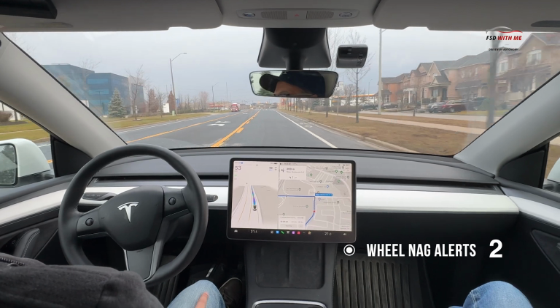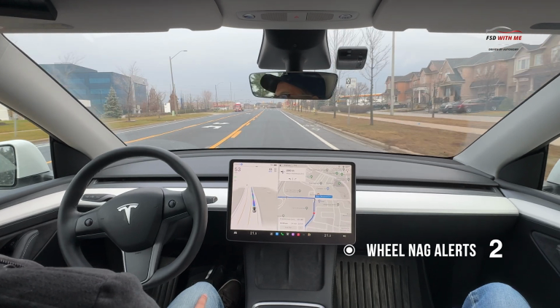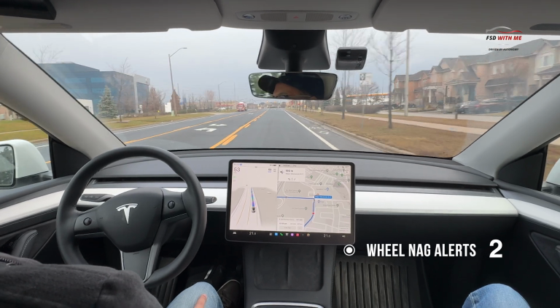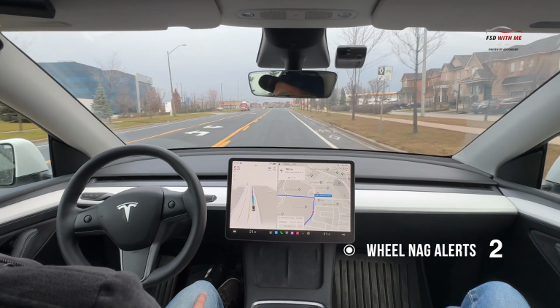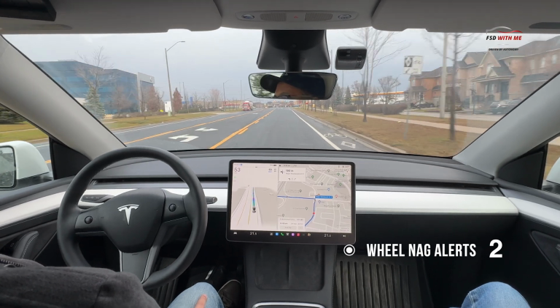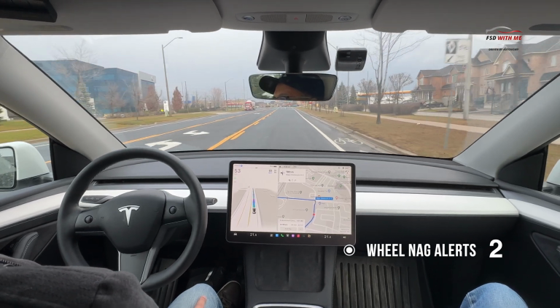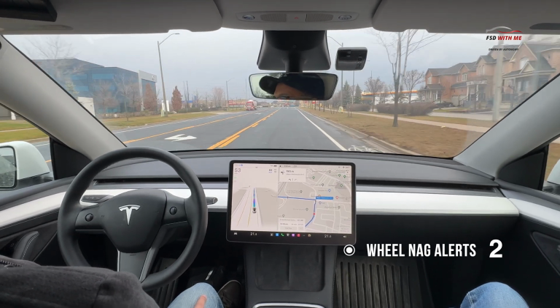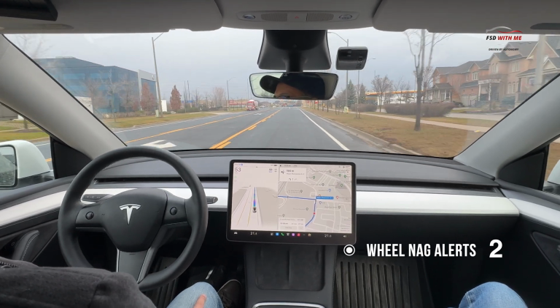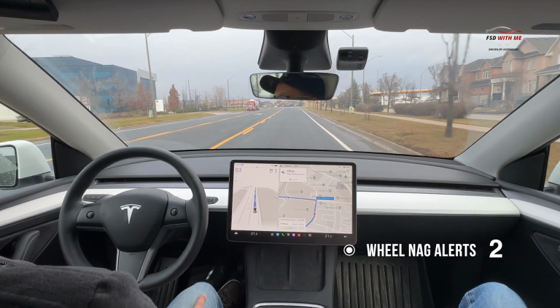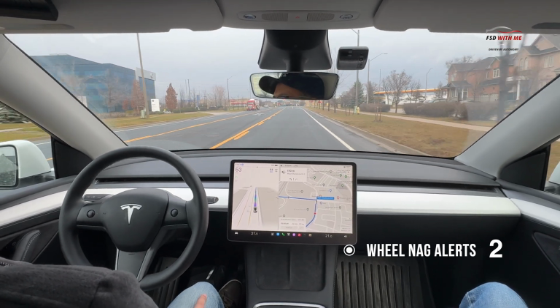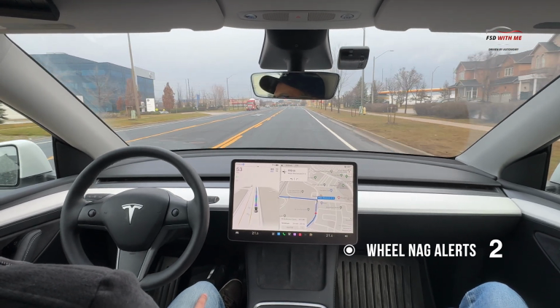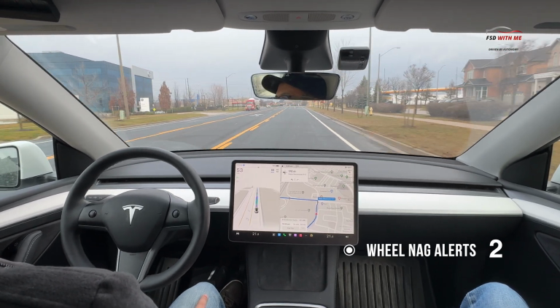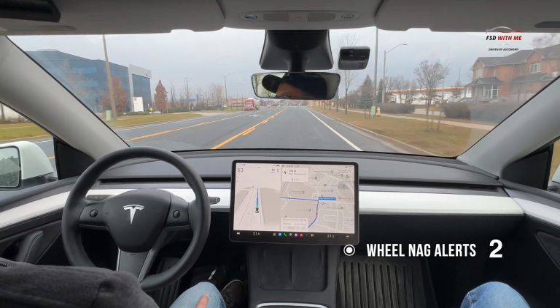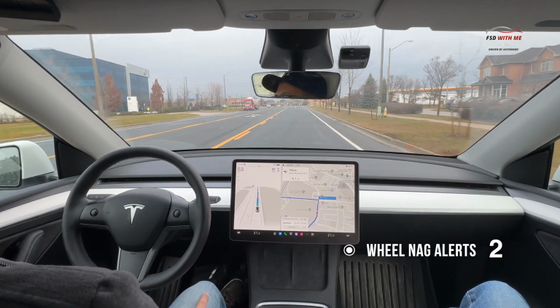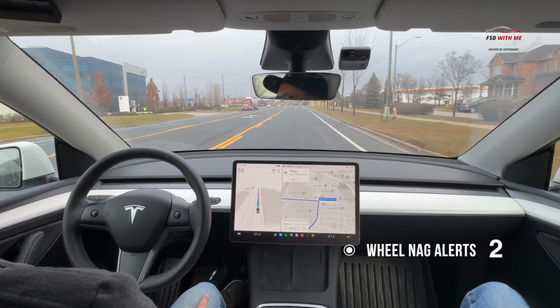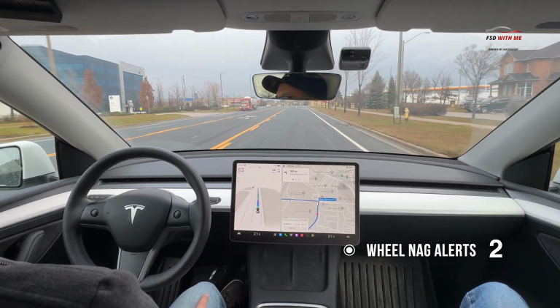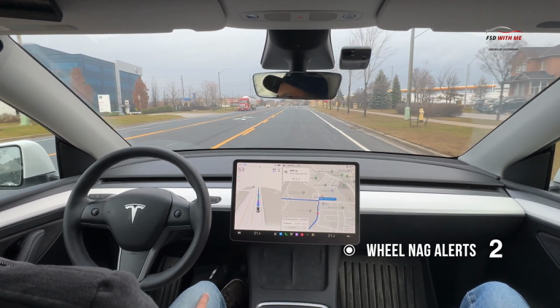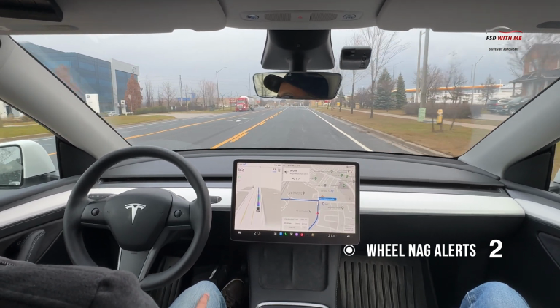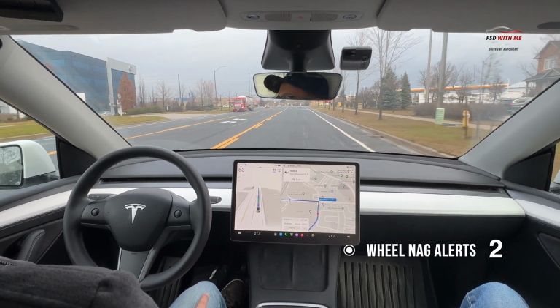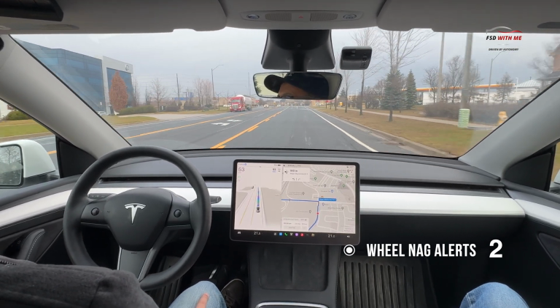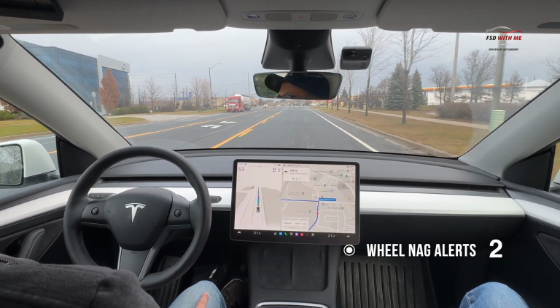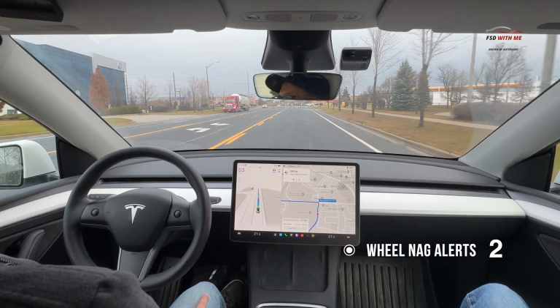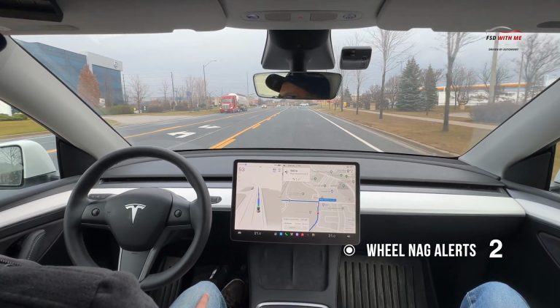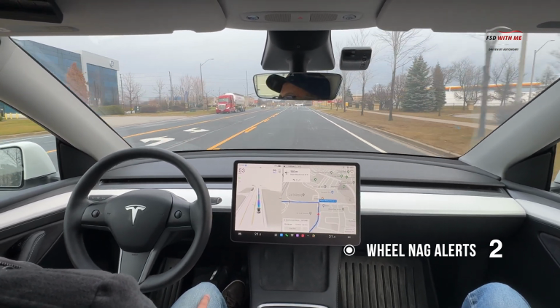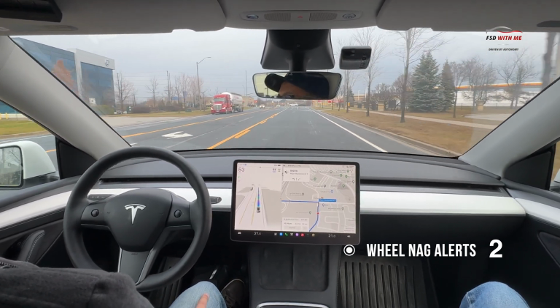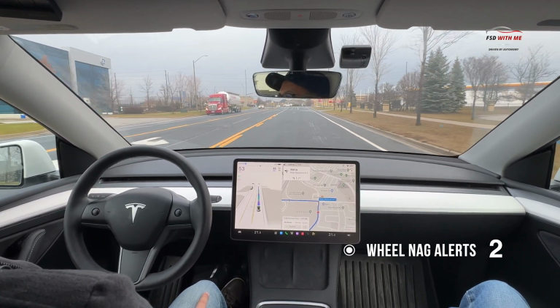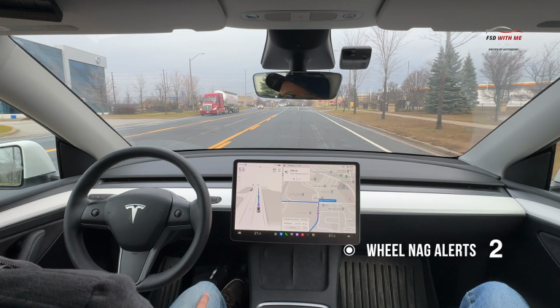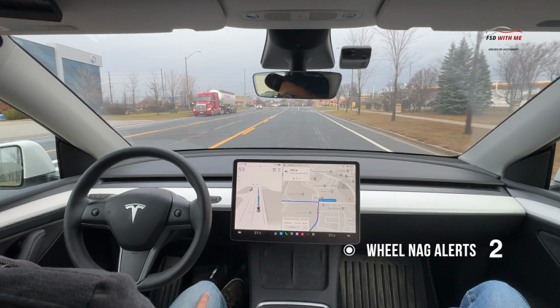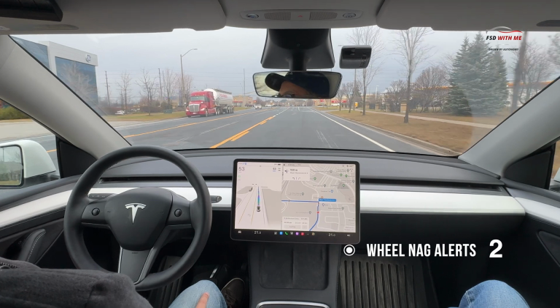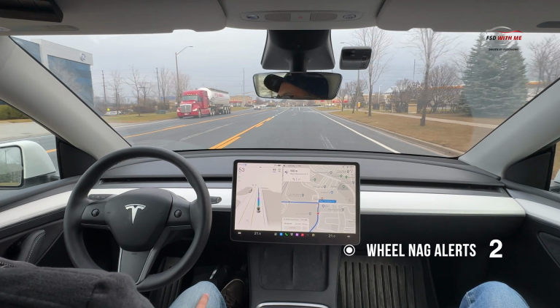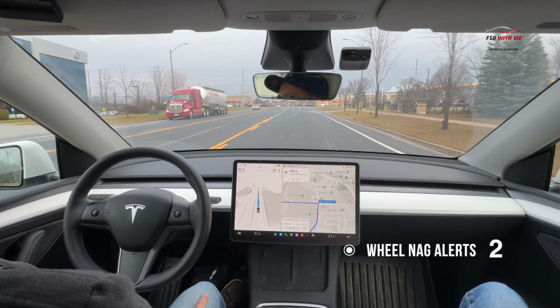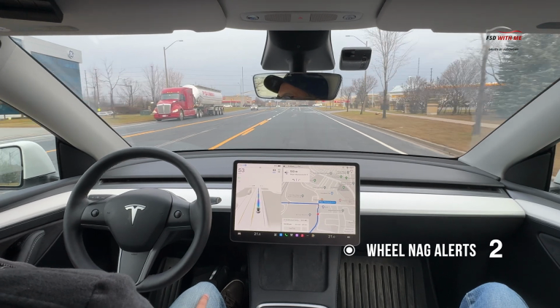Okay, what we're going to do is get up to this left turn here and then we're going to speed up the camera.